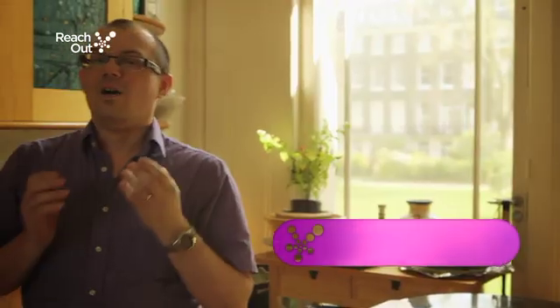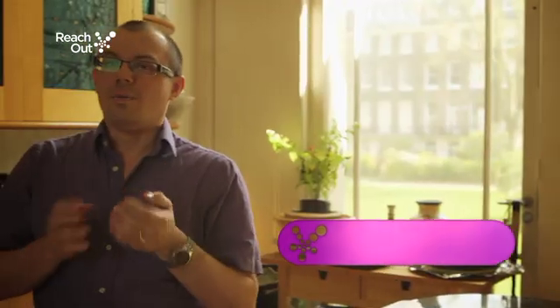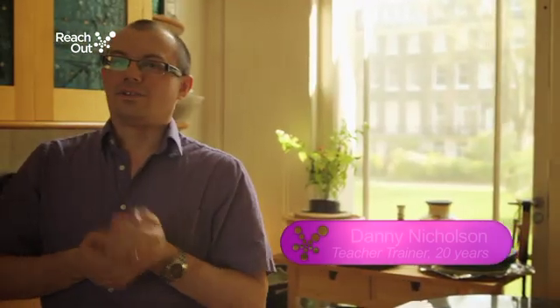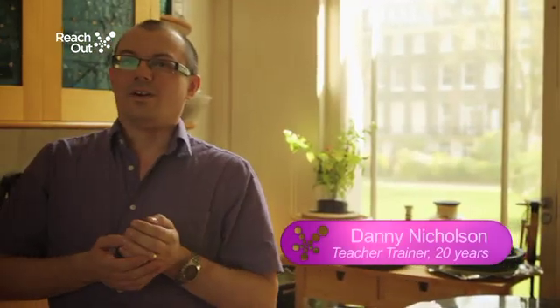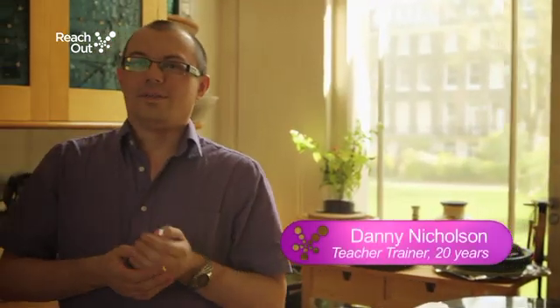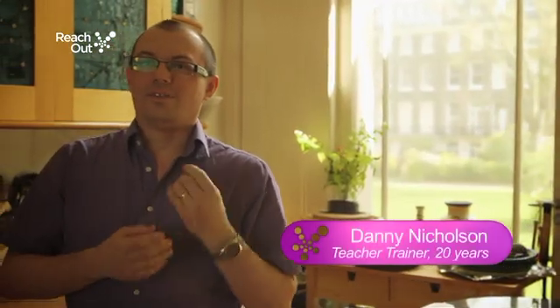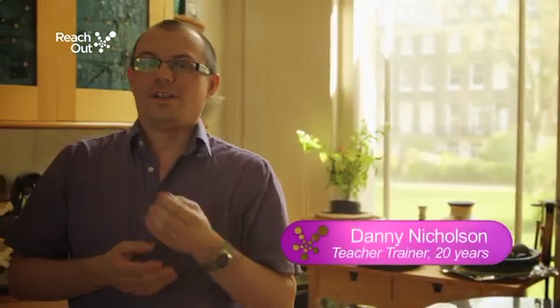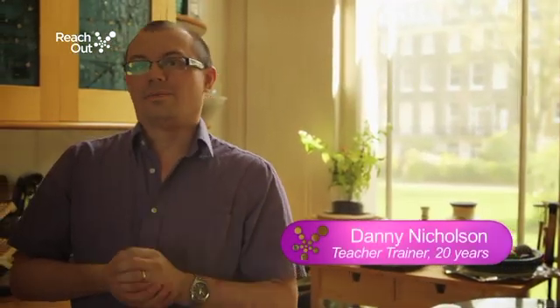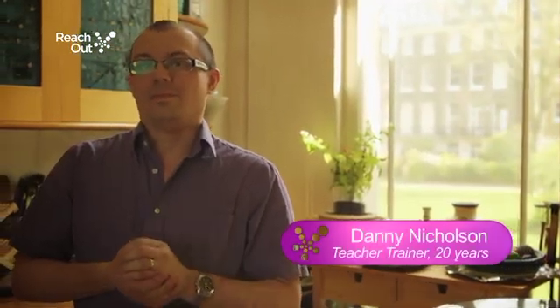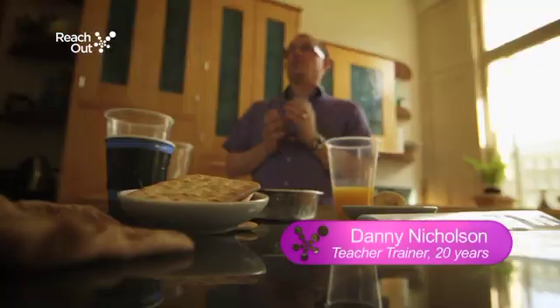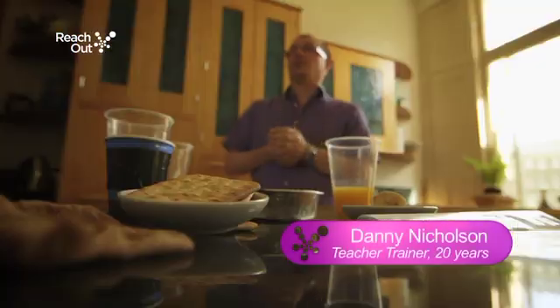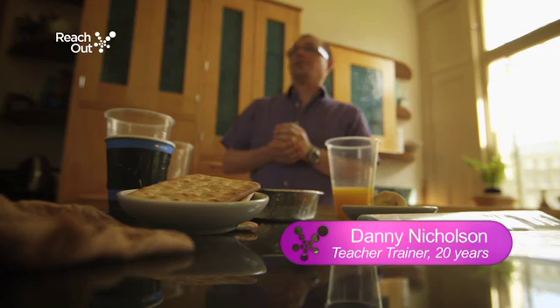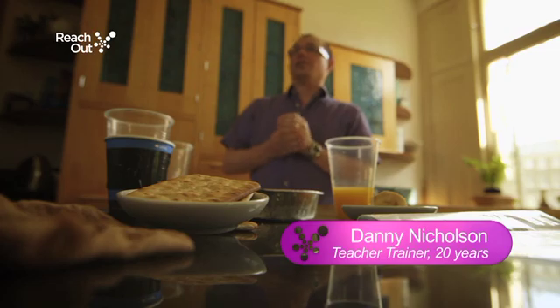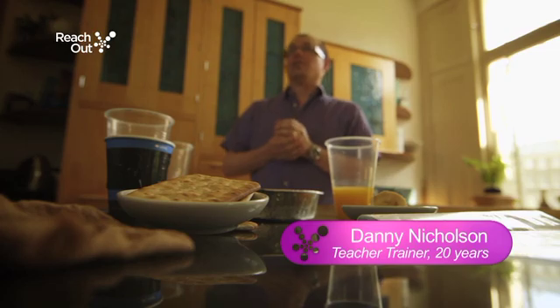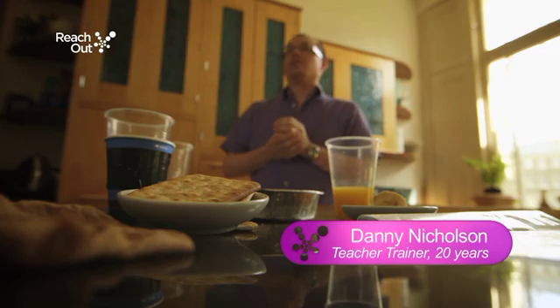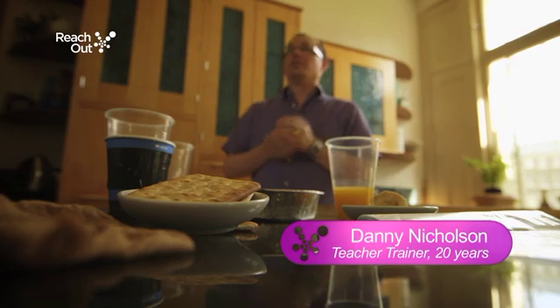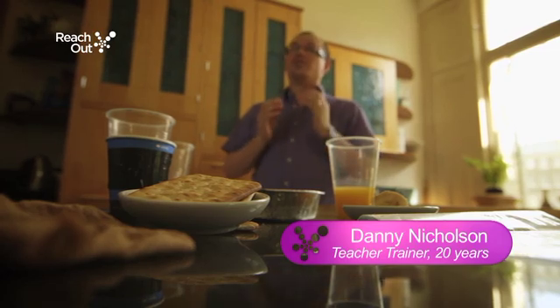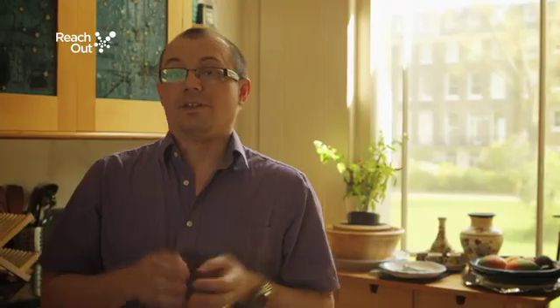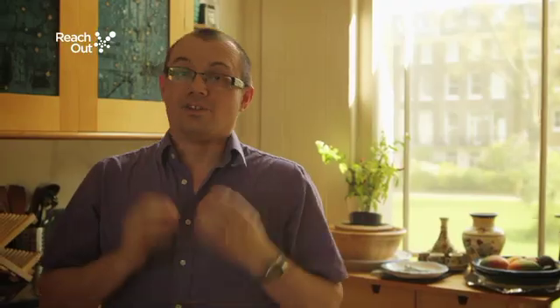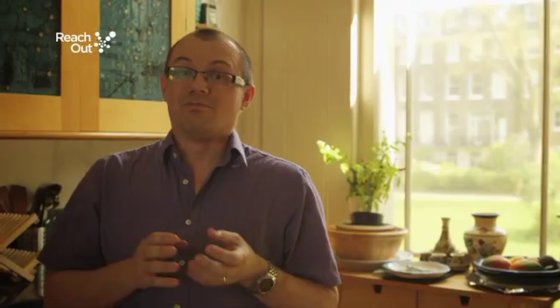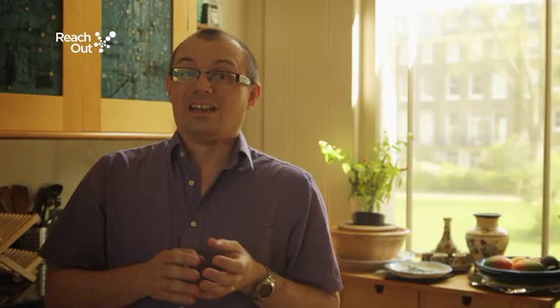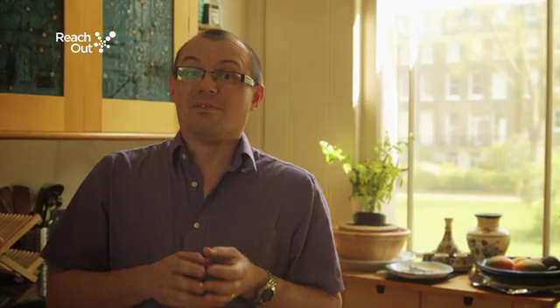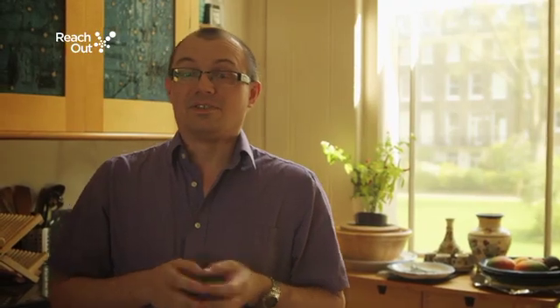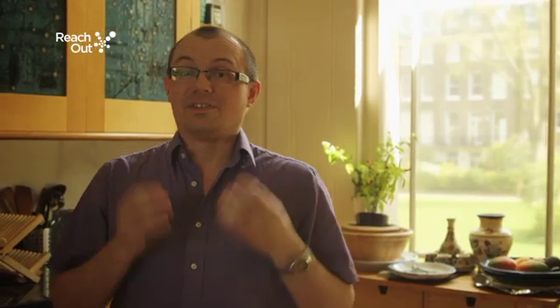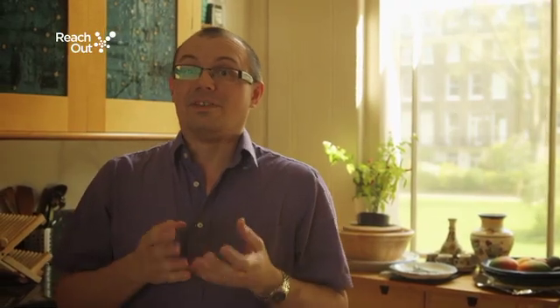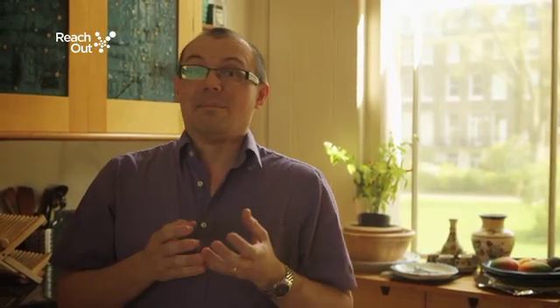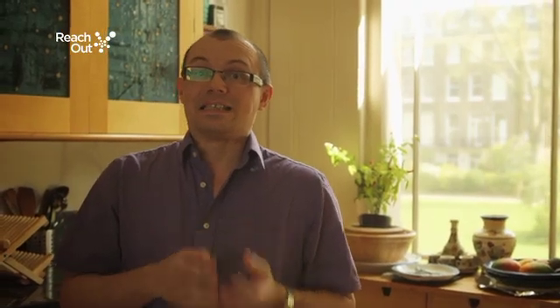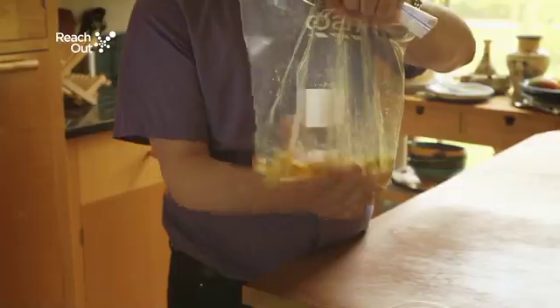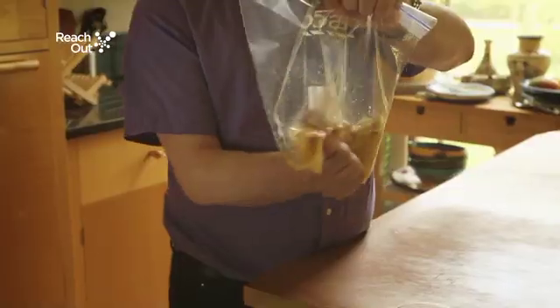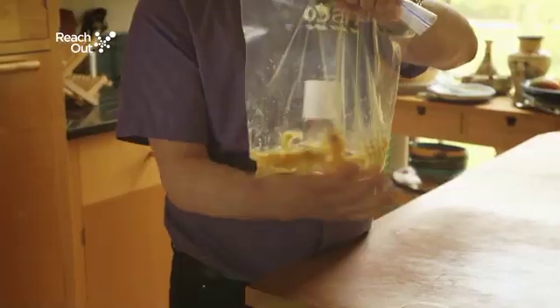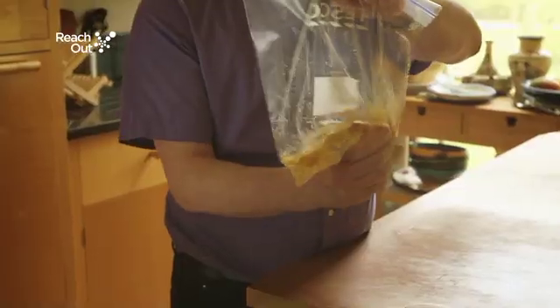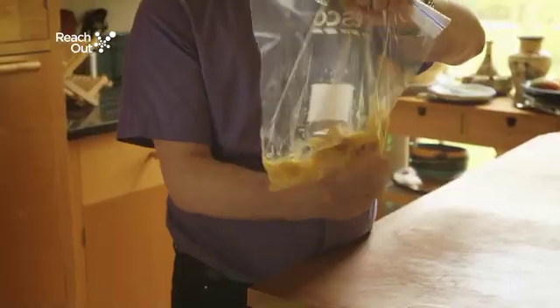What we're going to start with is a fun experiment that lets you model digestion in the classroom. The children really love this because it's lovely and messy and a little bit gross.